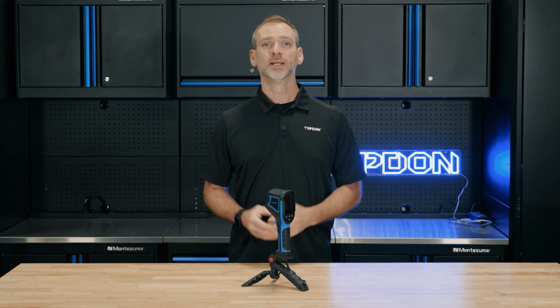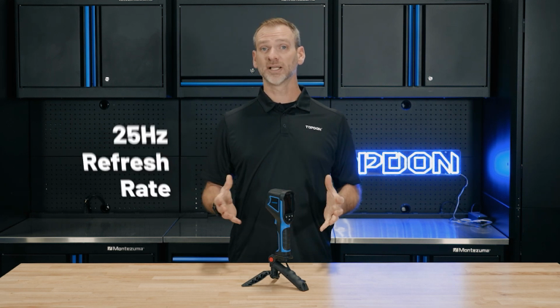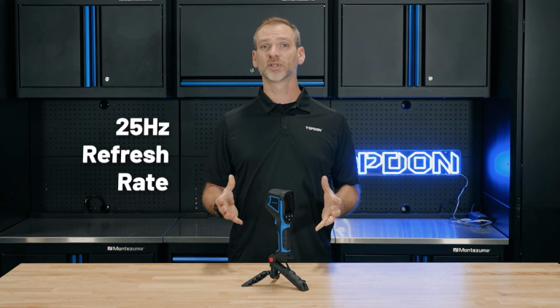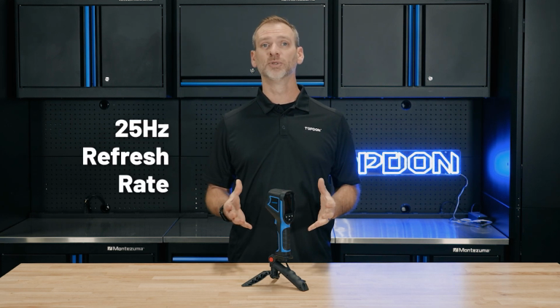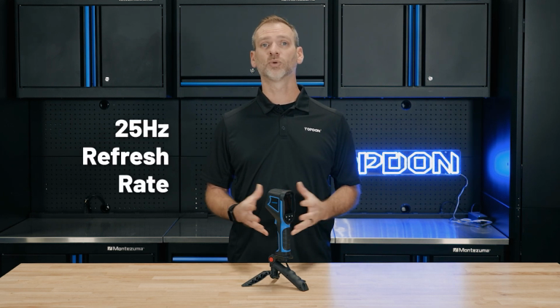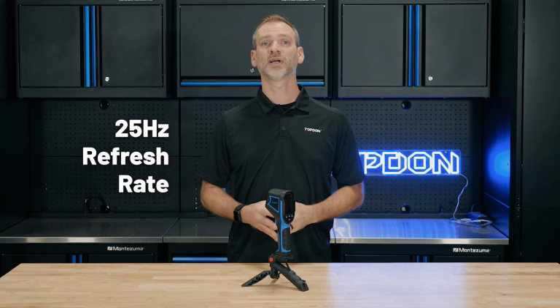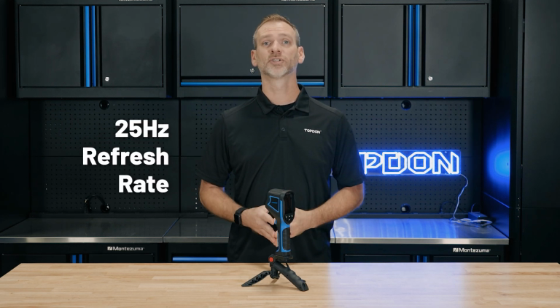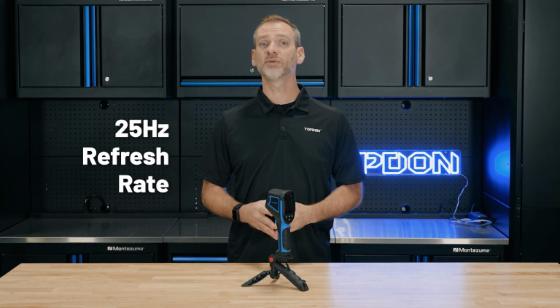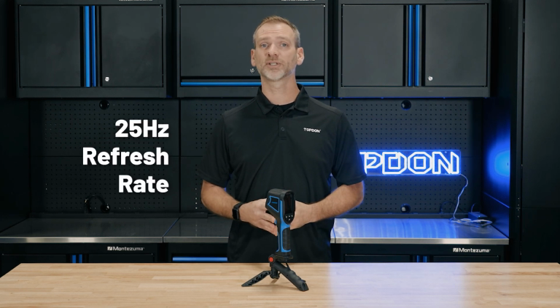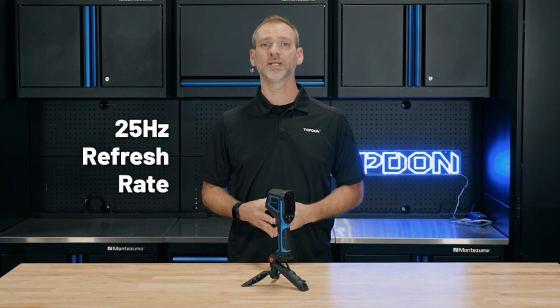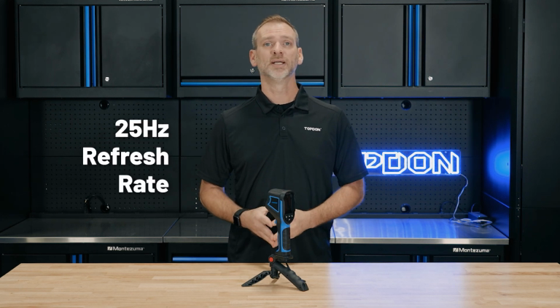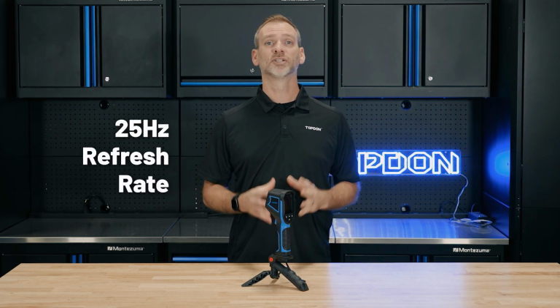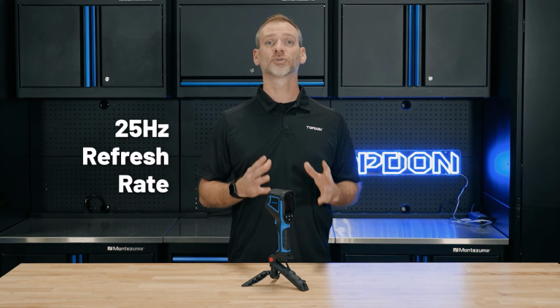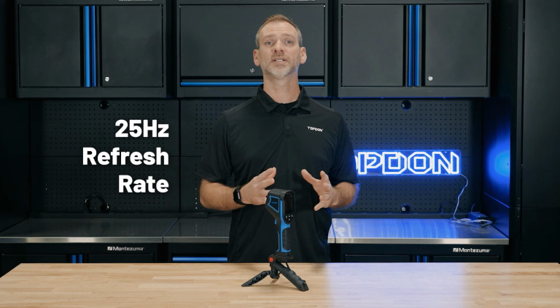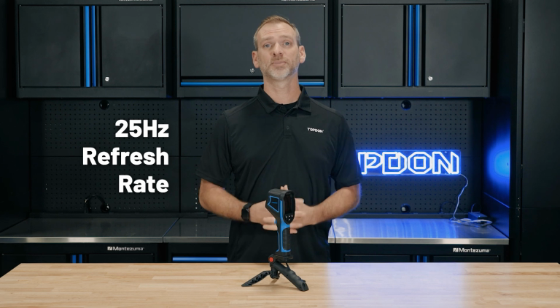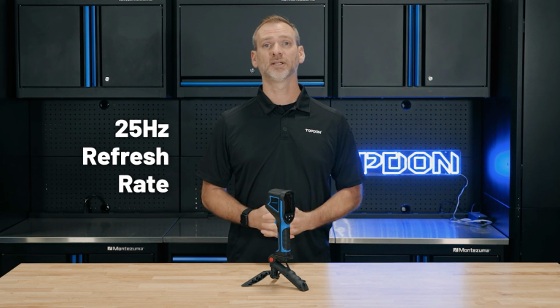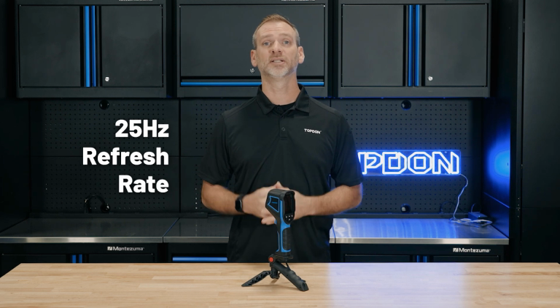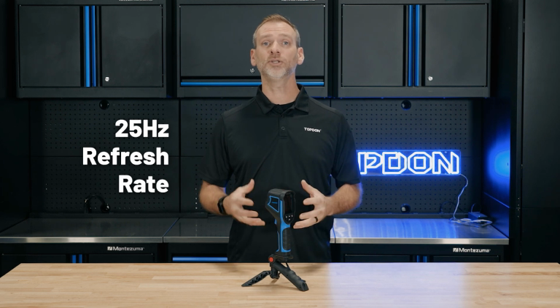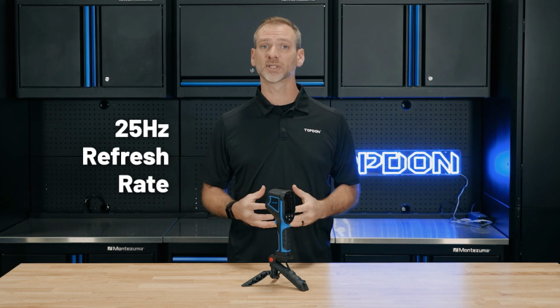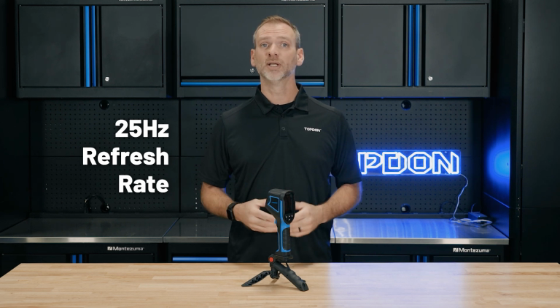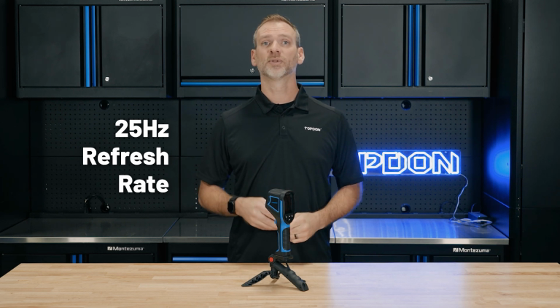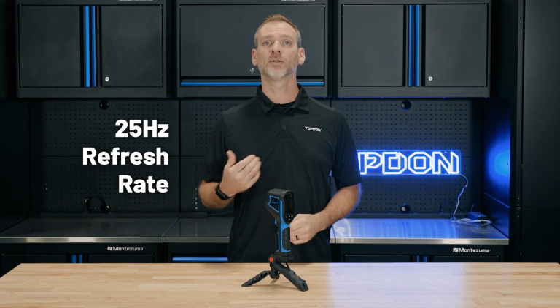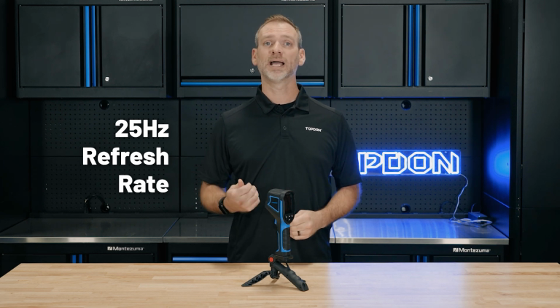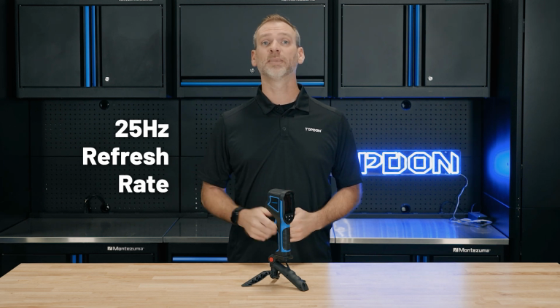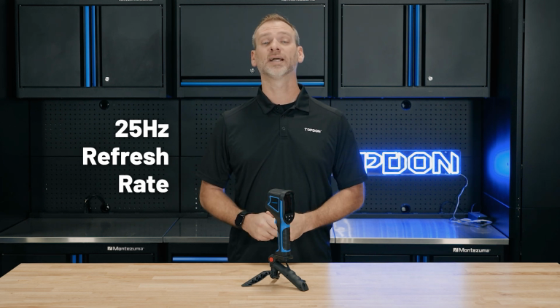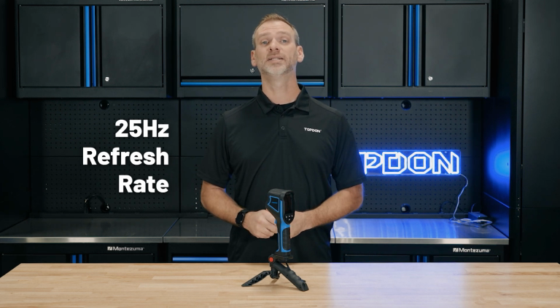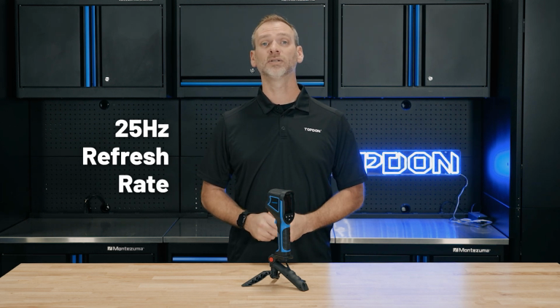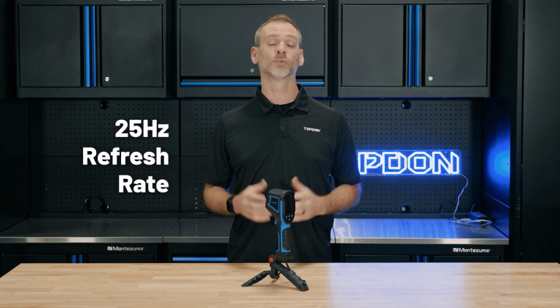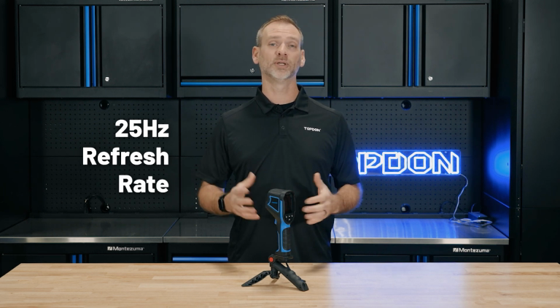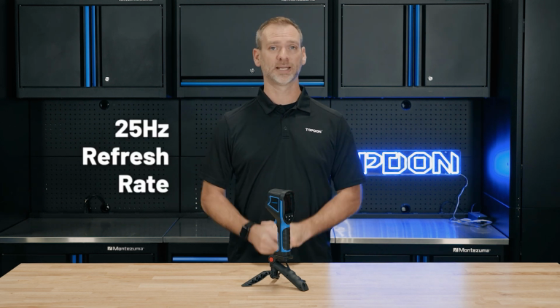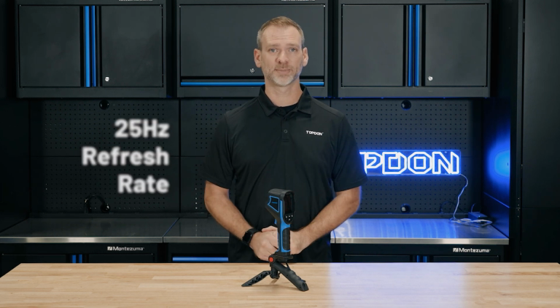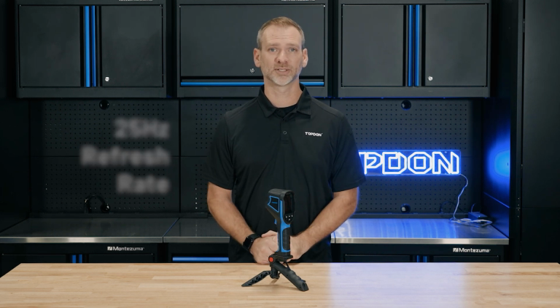Plus, with a smooth 25 Hz refresh rate, the screen is updated continuously without lag, making it ideal for real-time inspections.